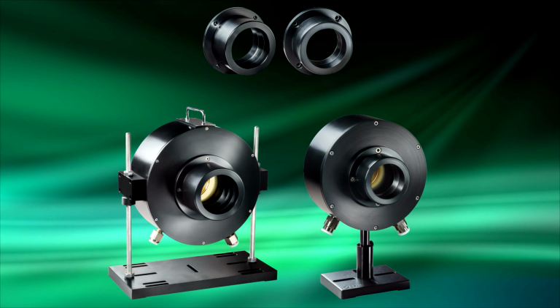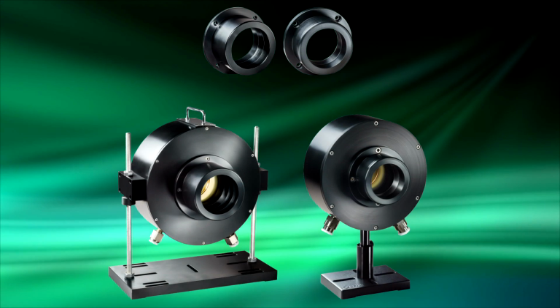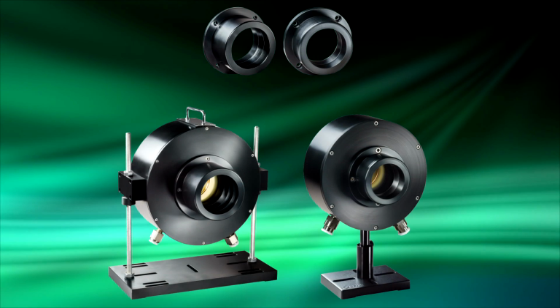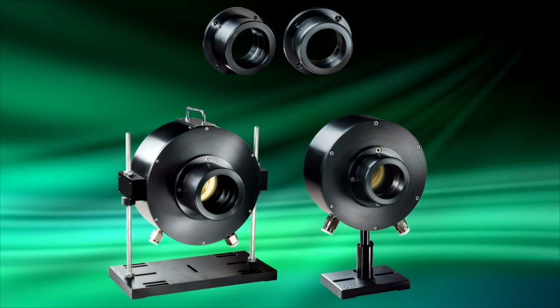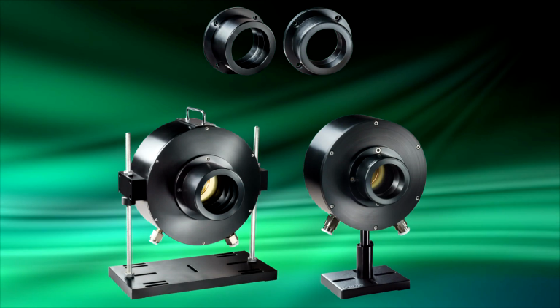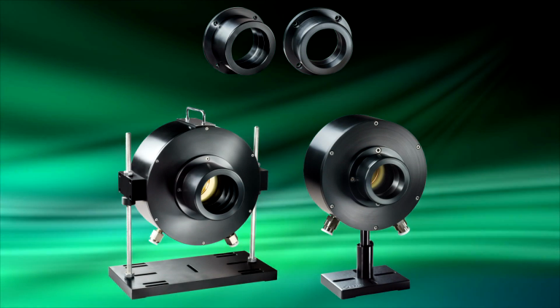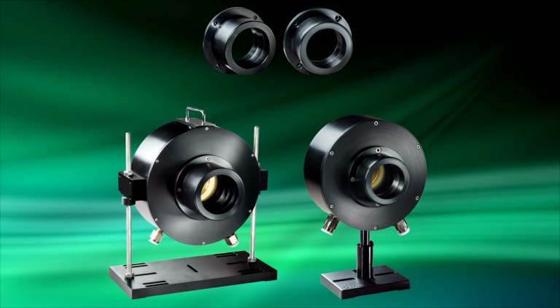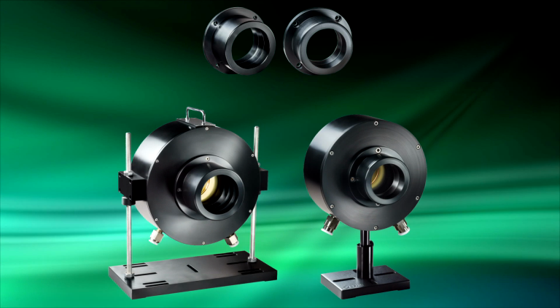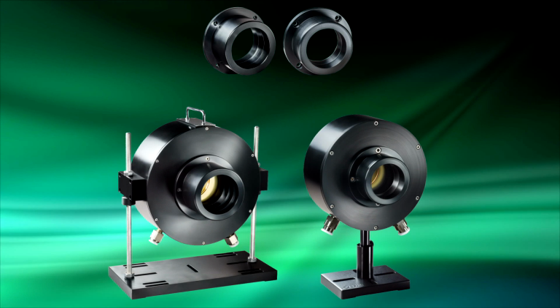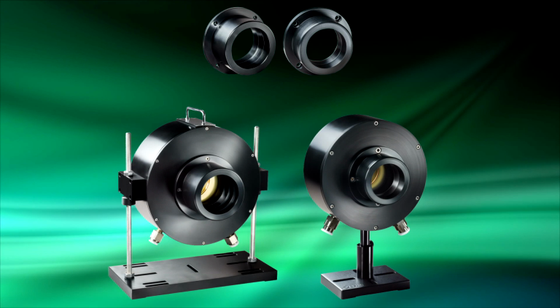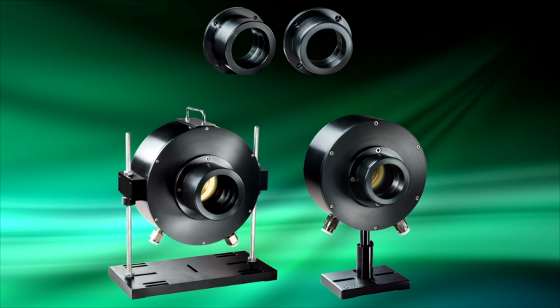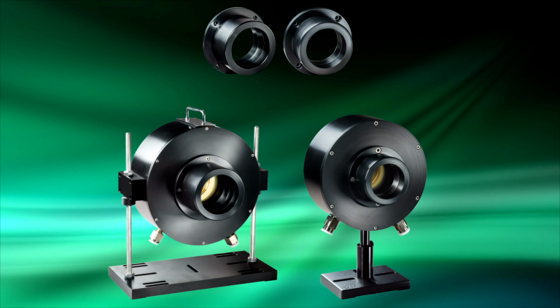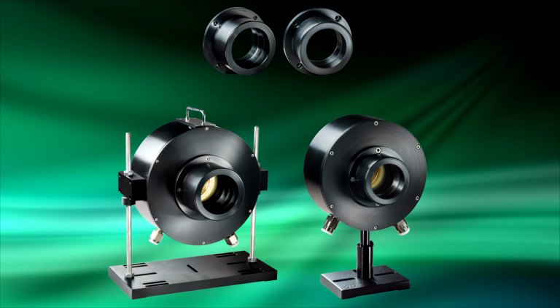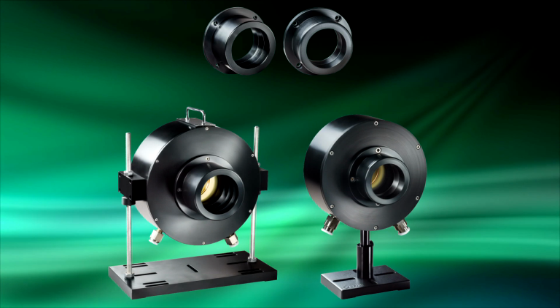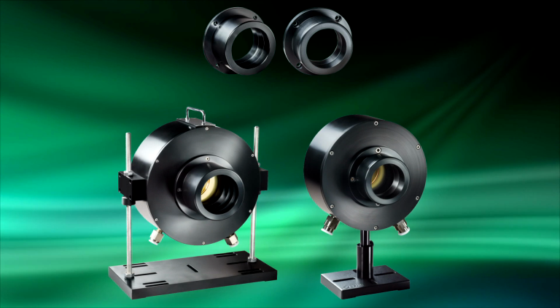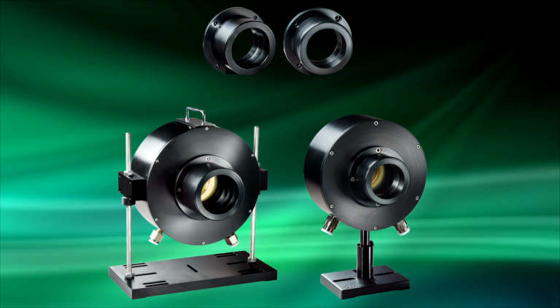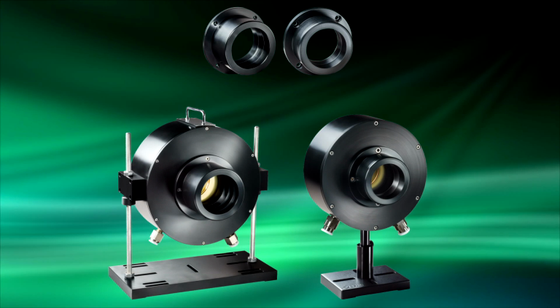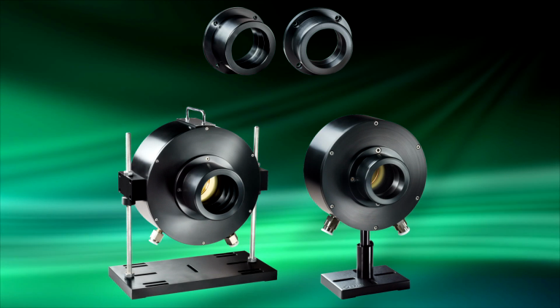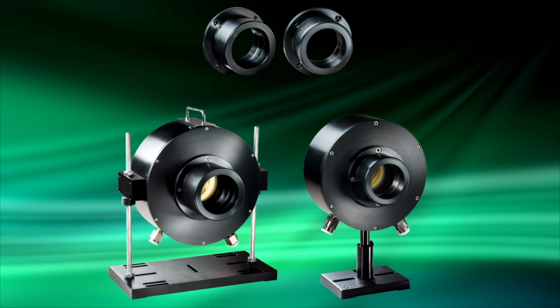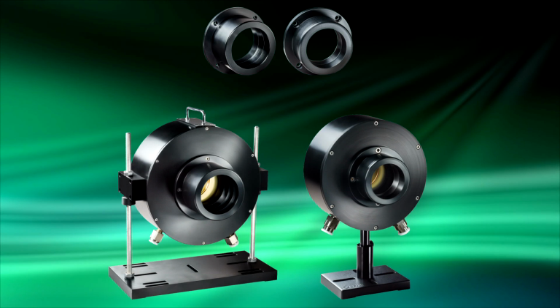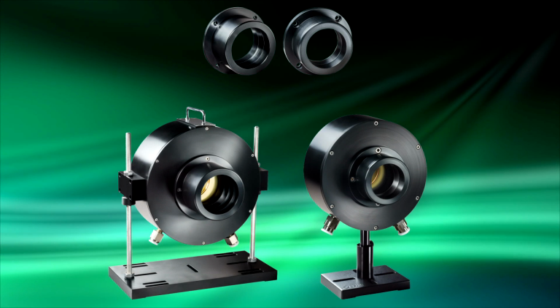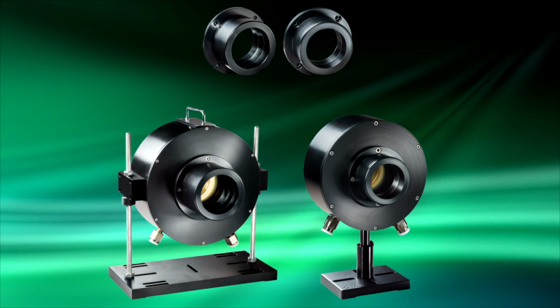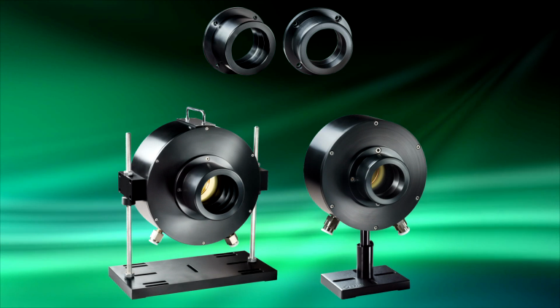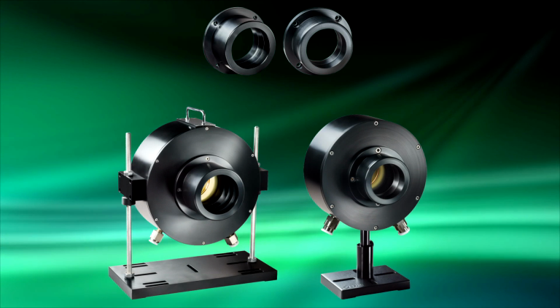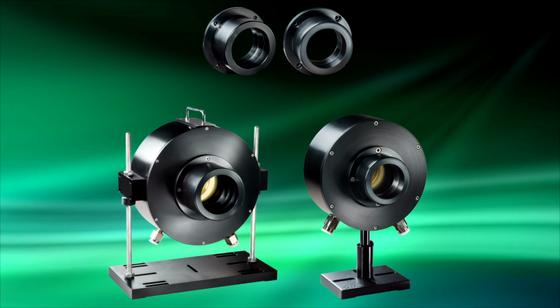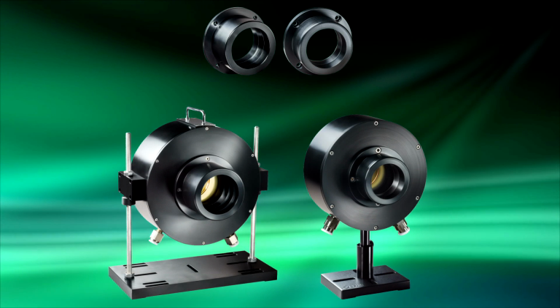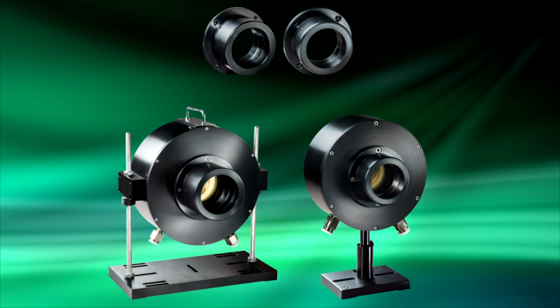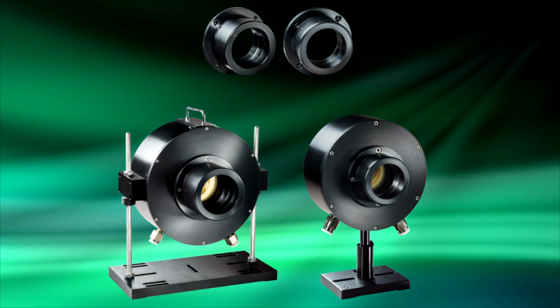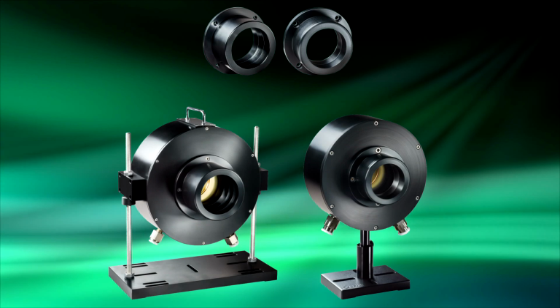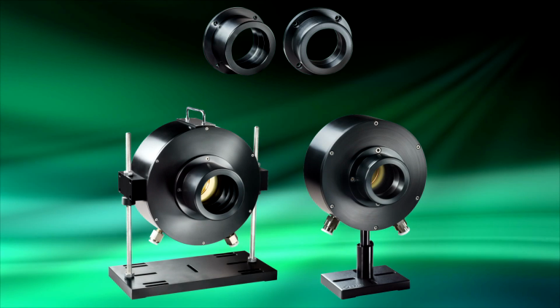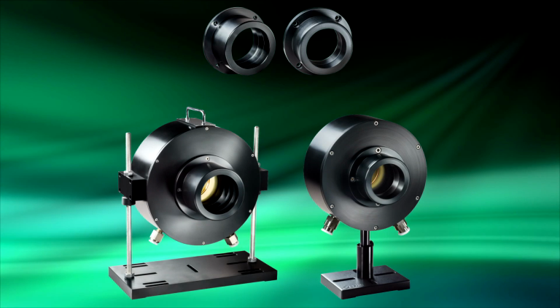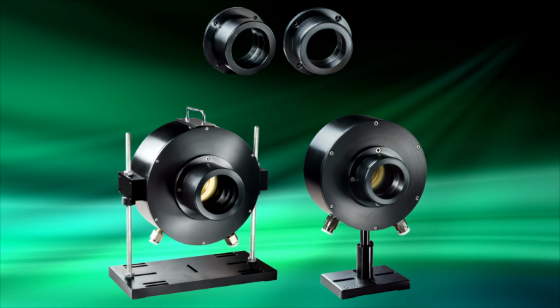These scatter shields, when mounted on the front flange of the sensors, reduce the backscatter by about 70%.